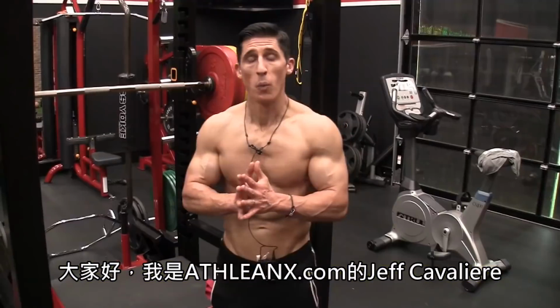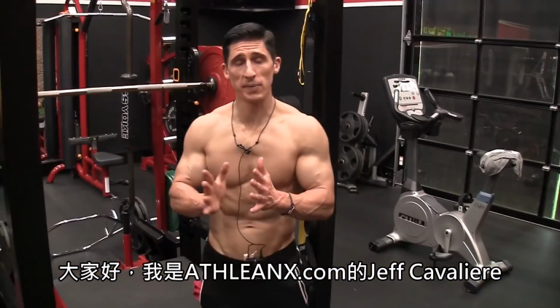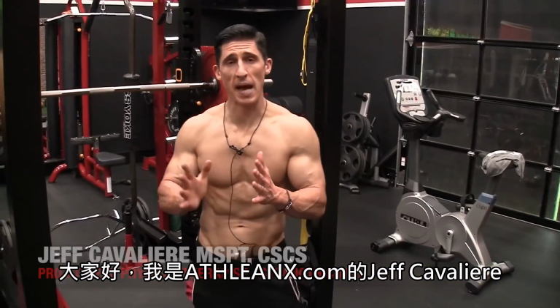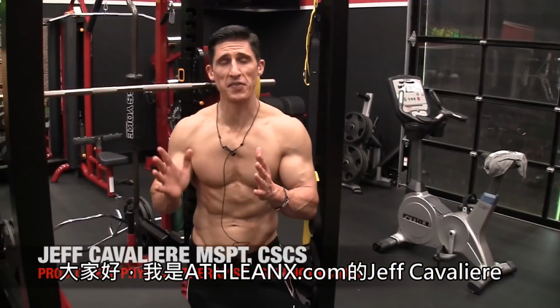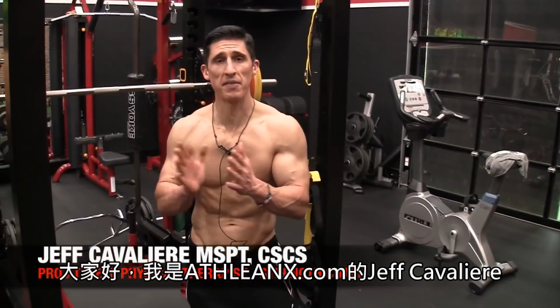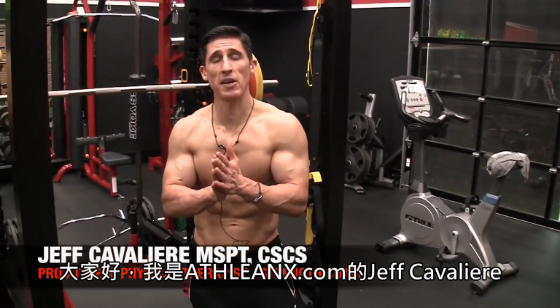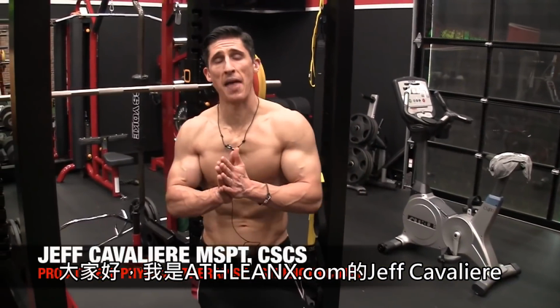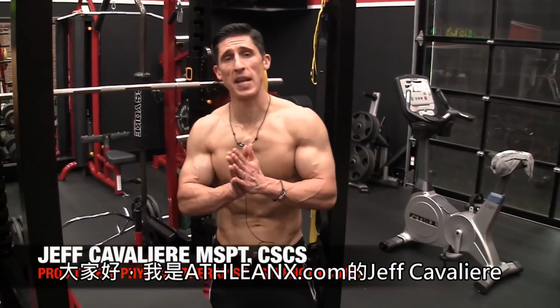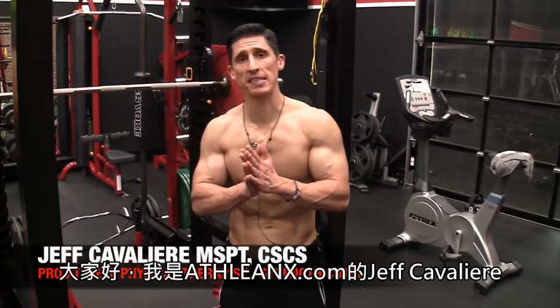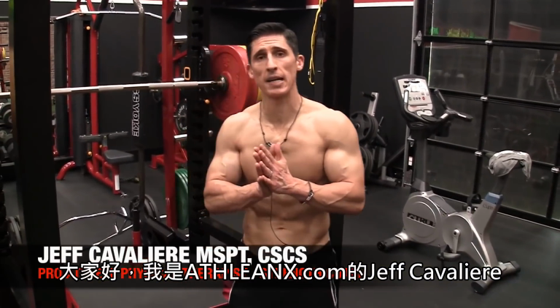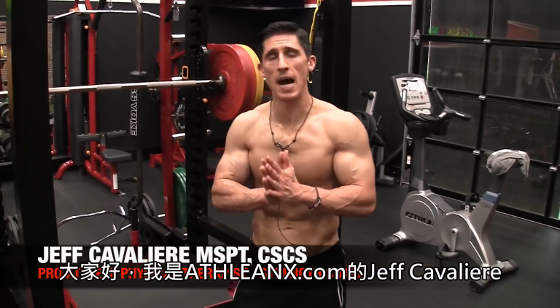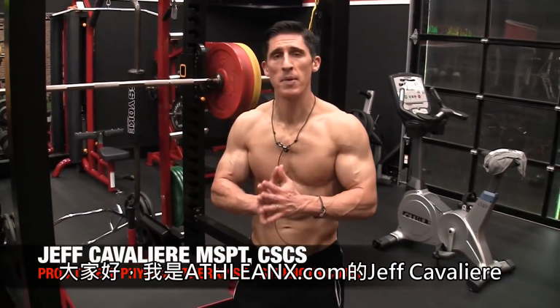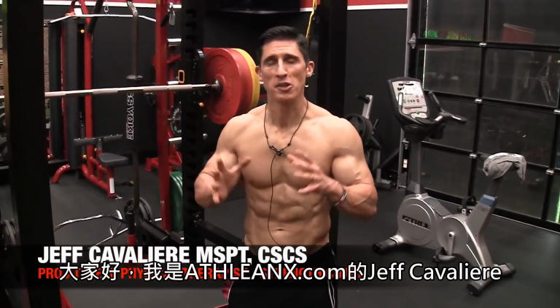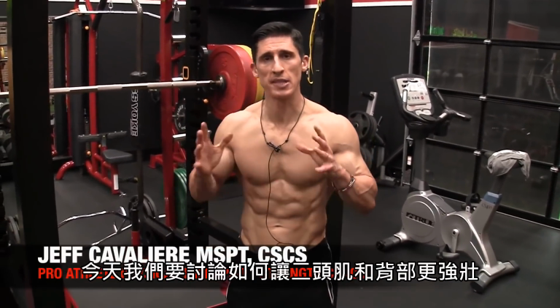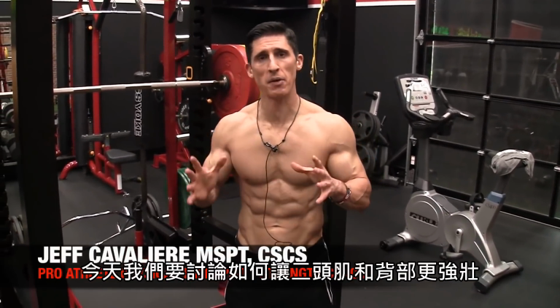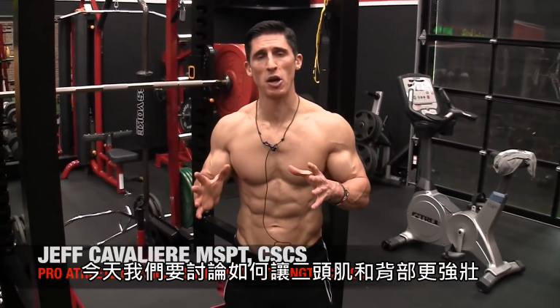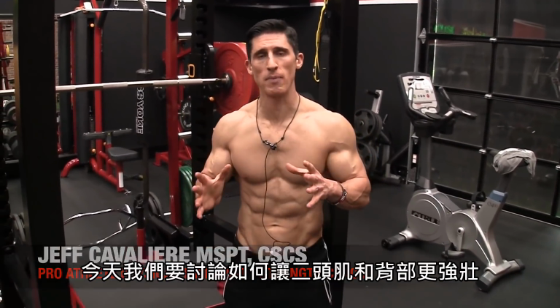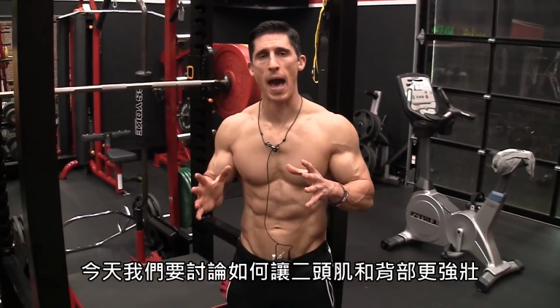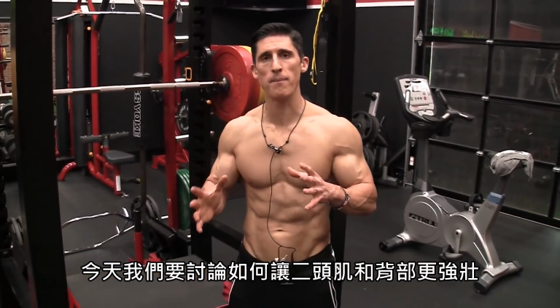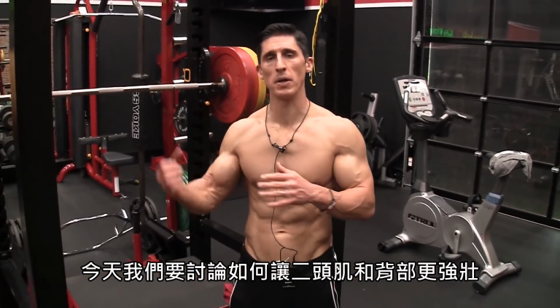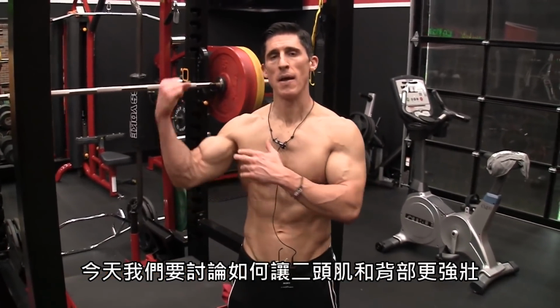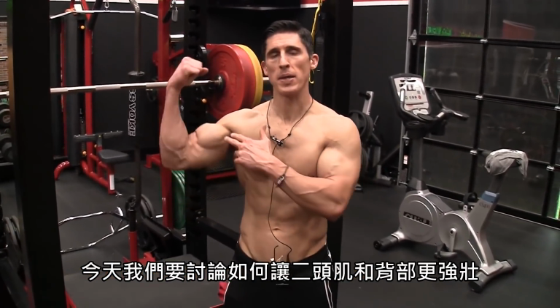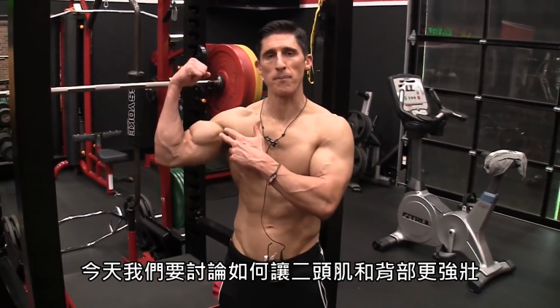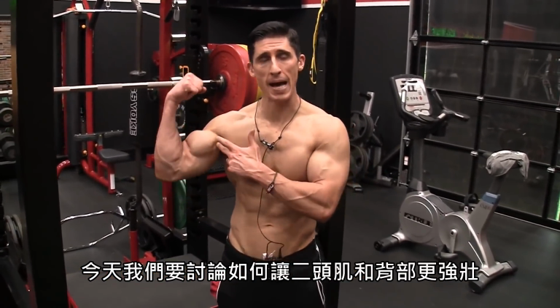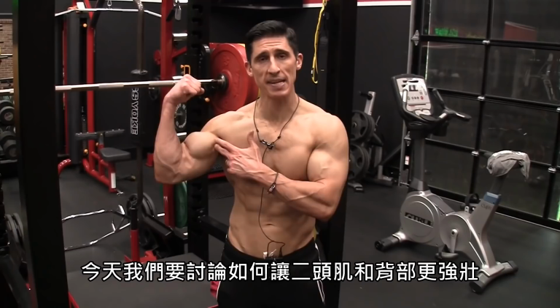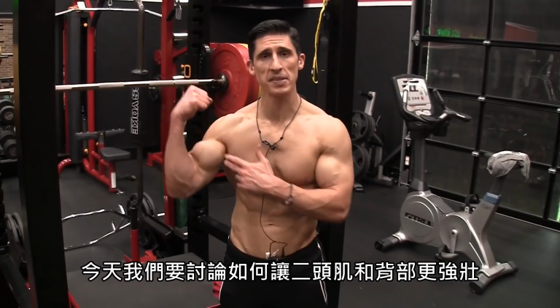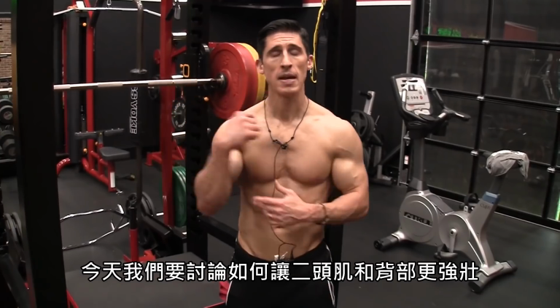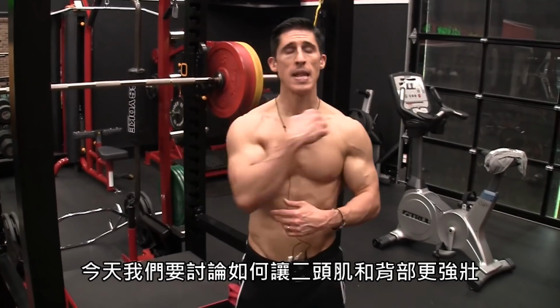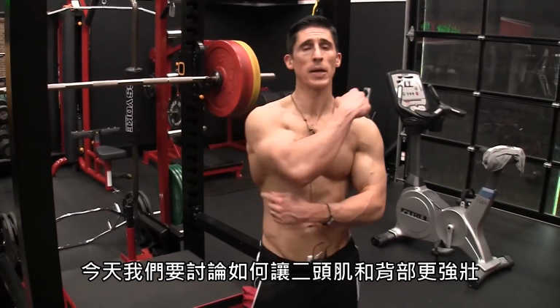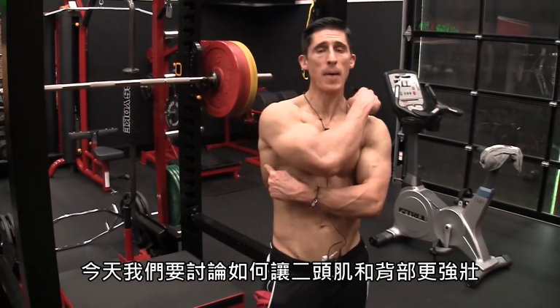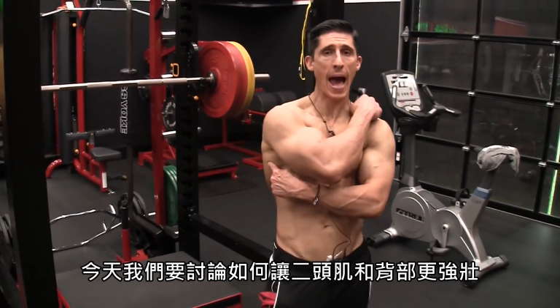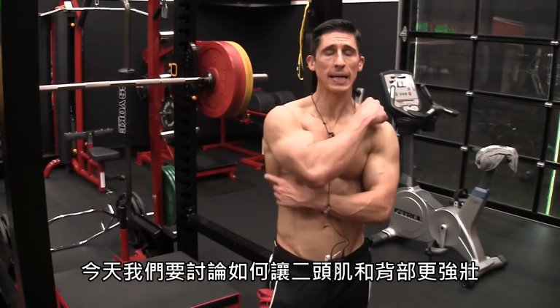What's up guys? Jeff Cavaliere, ATHLEANX.com. Today we're going to talk about how to build bigger biceps and a bigger back.